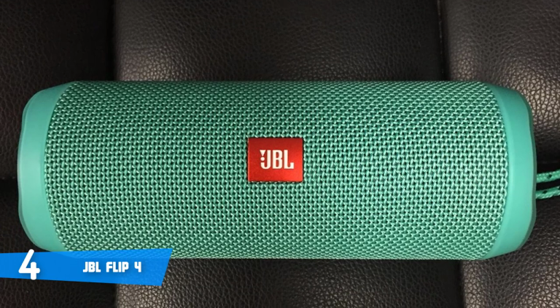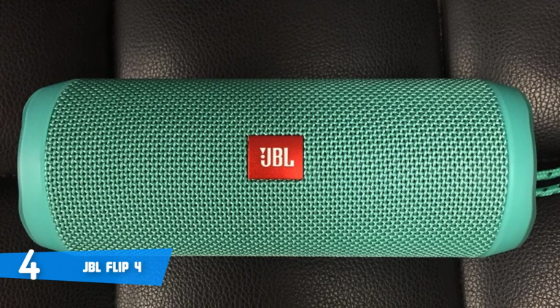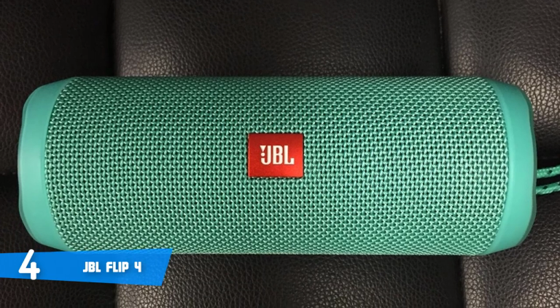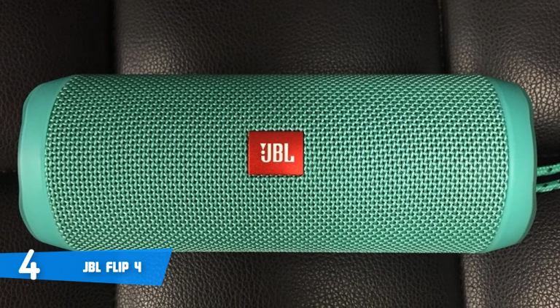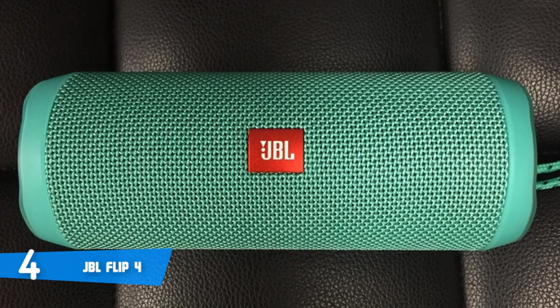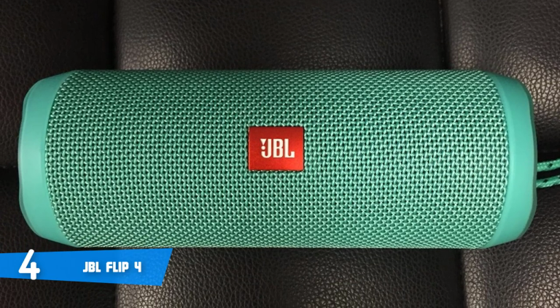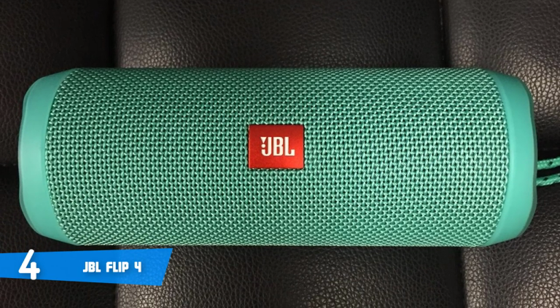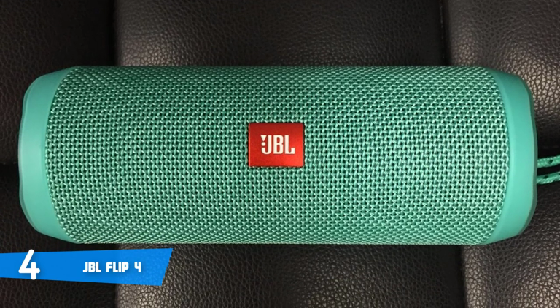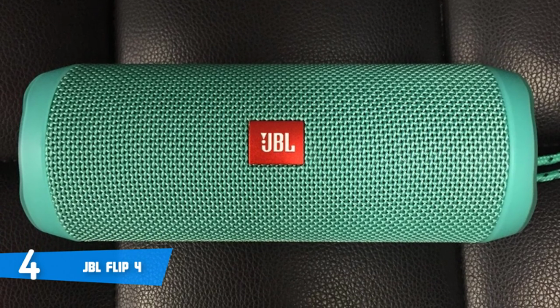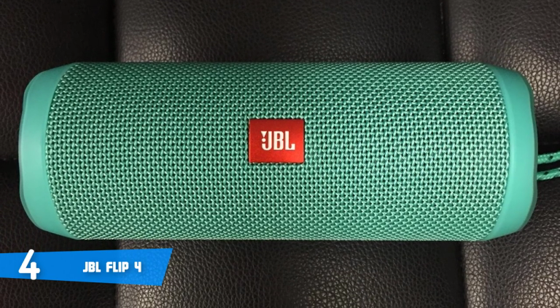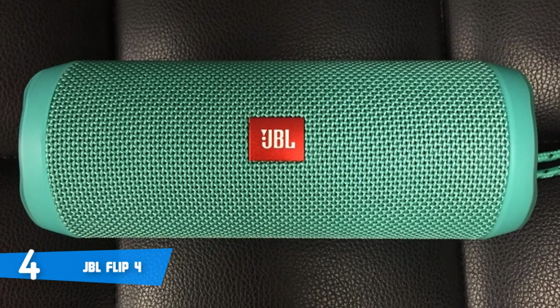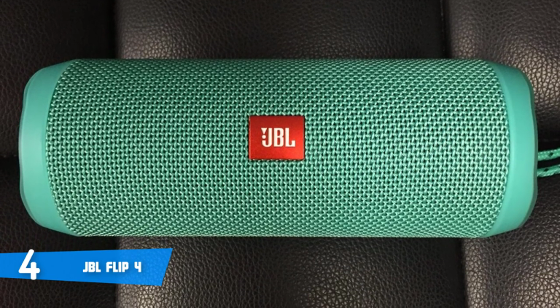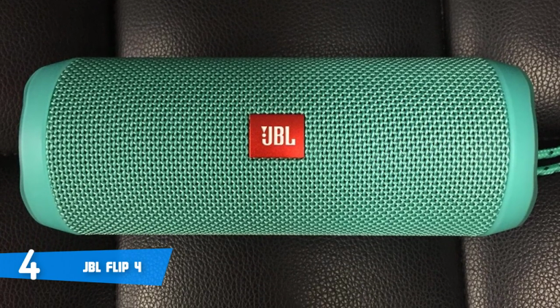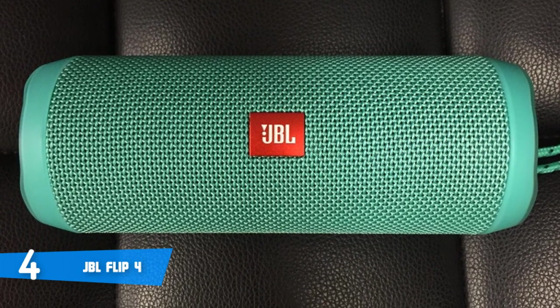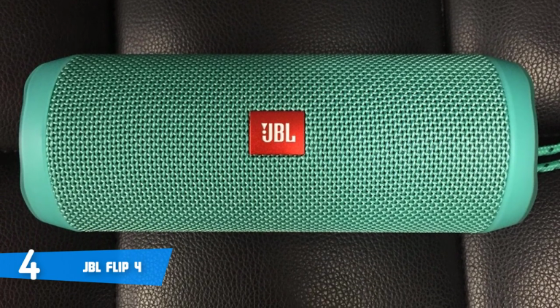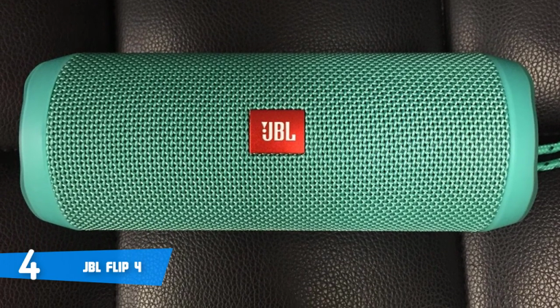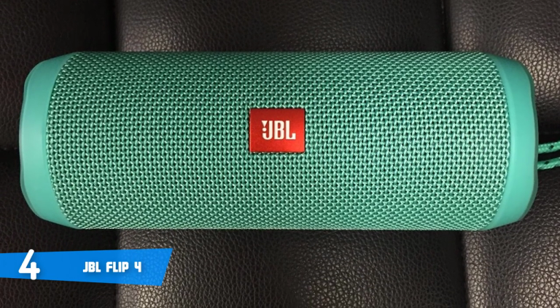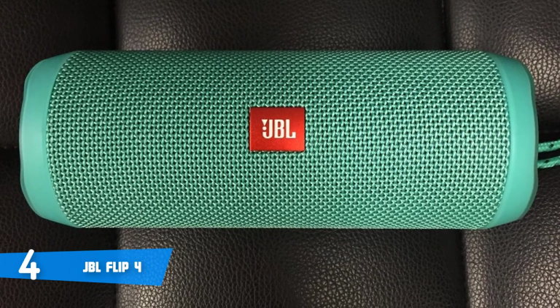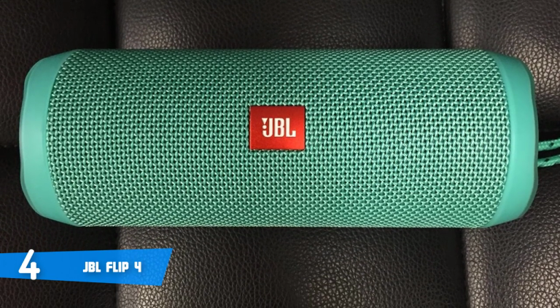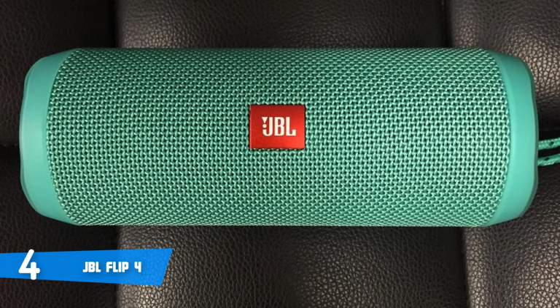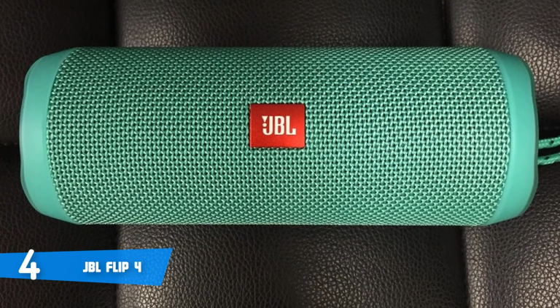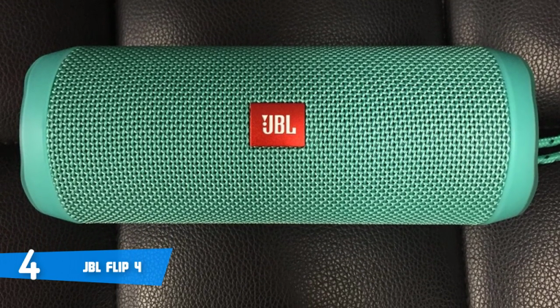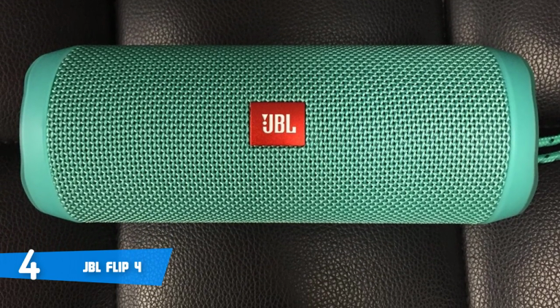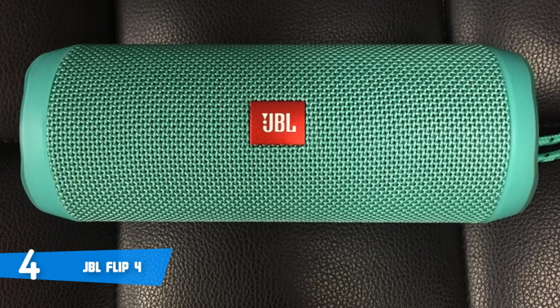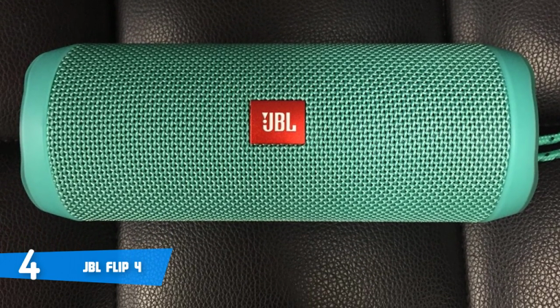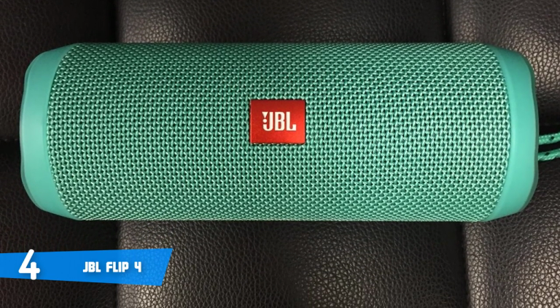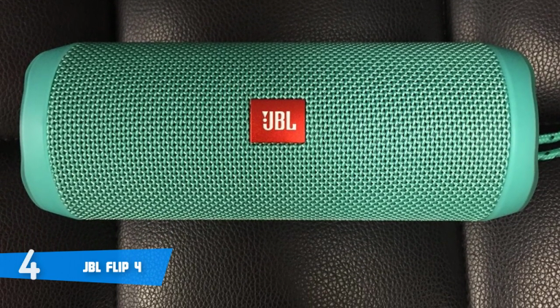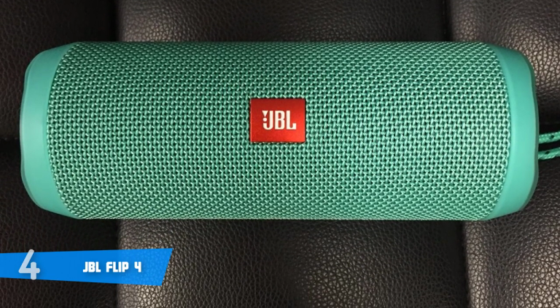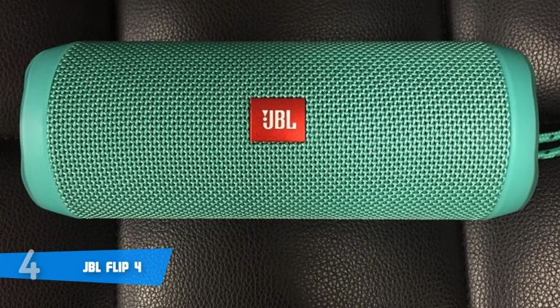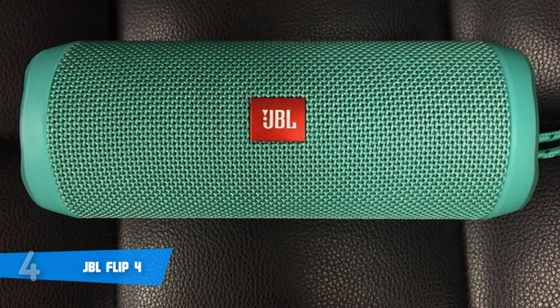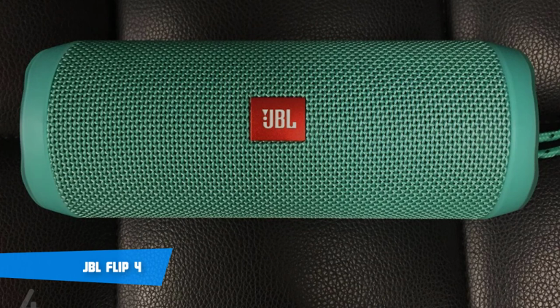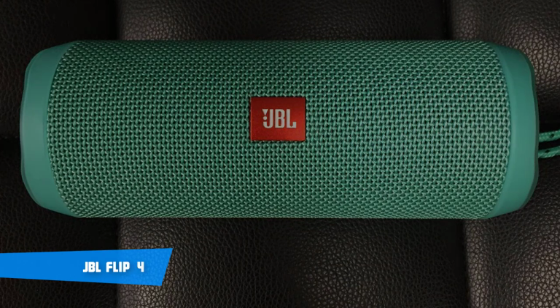Overall, the JBL Flip 4 deserves your attention because it offers a great value for its price tag.